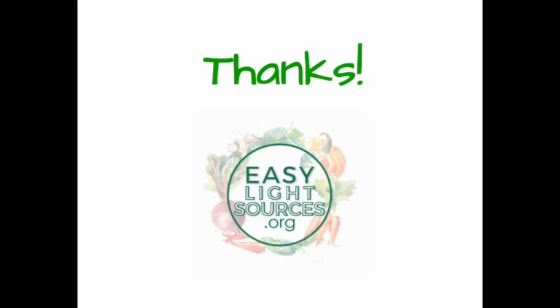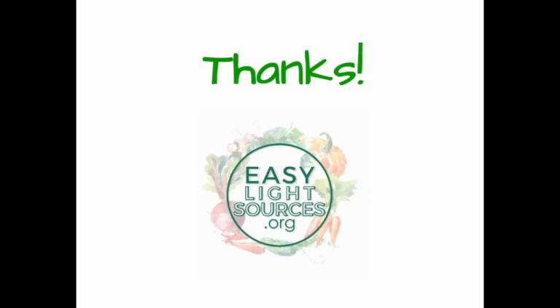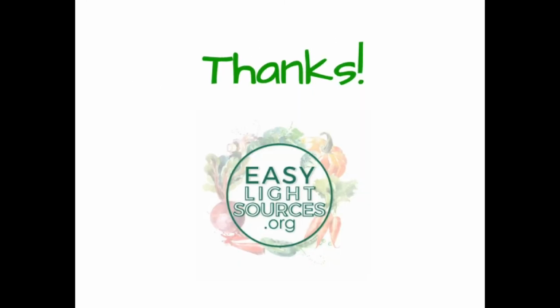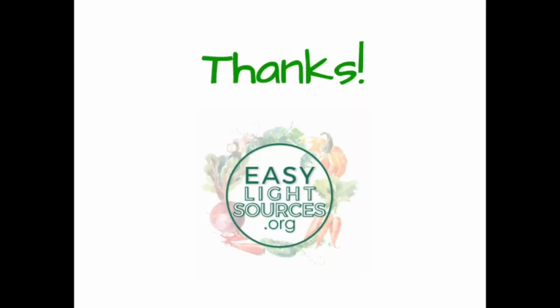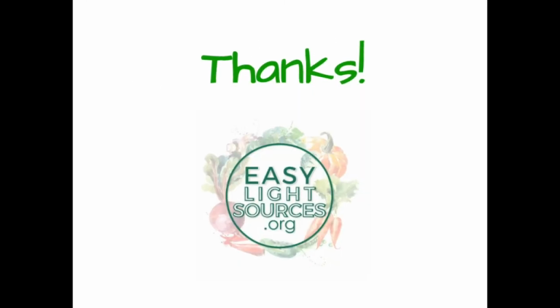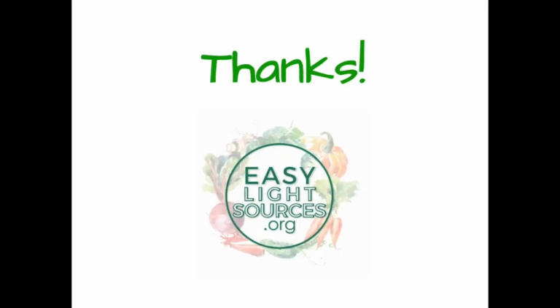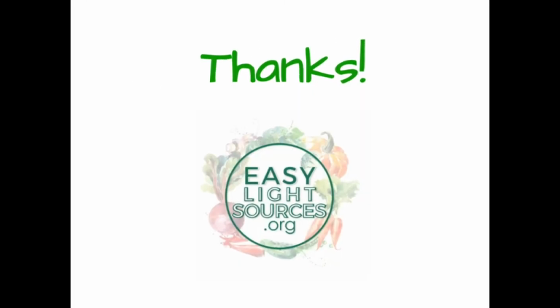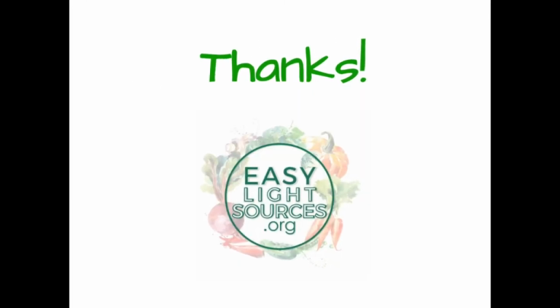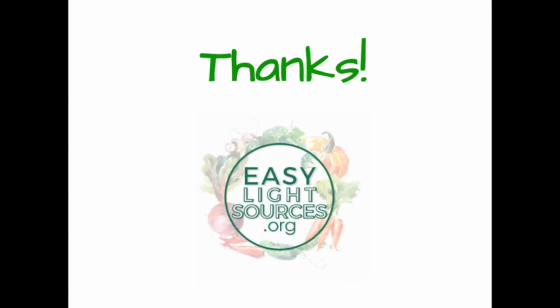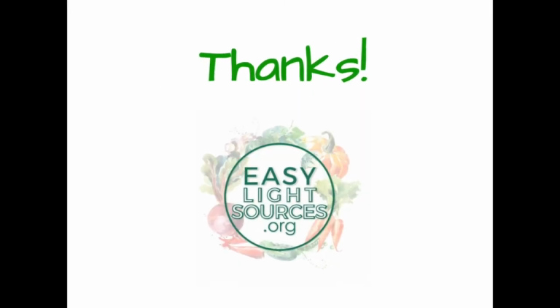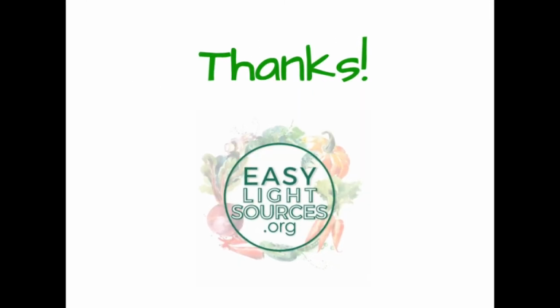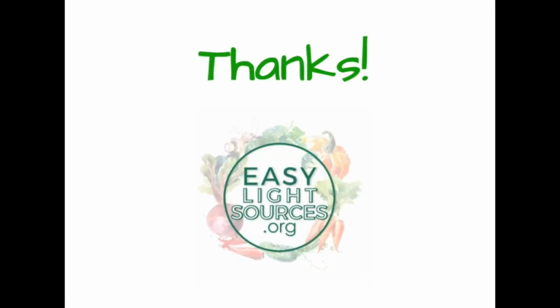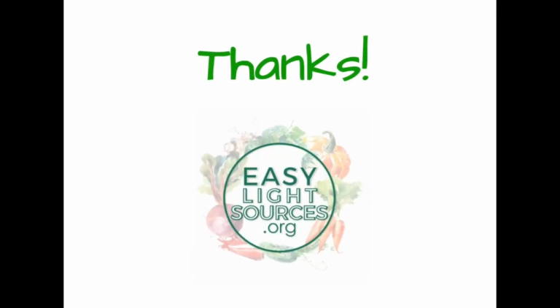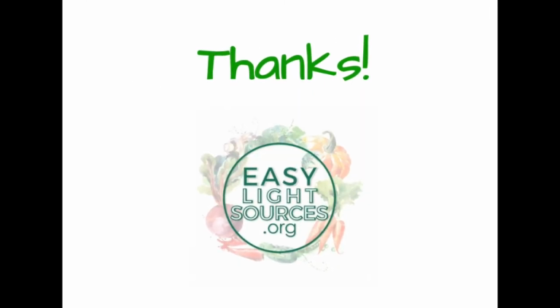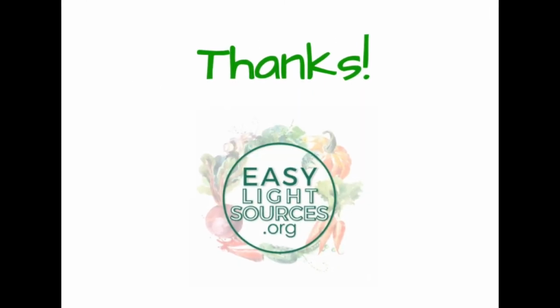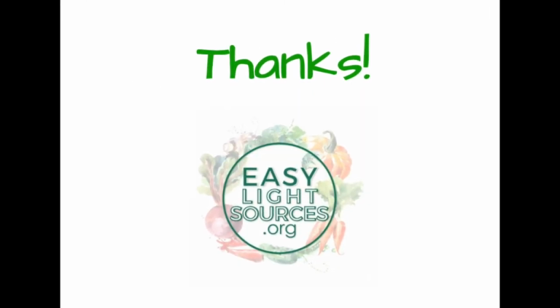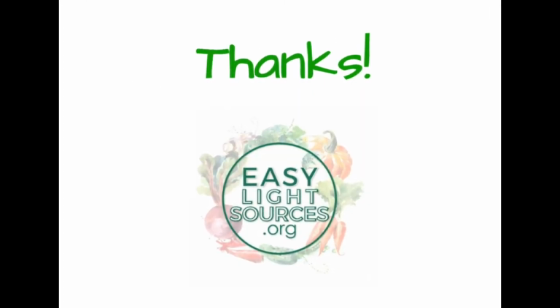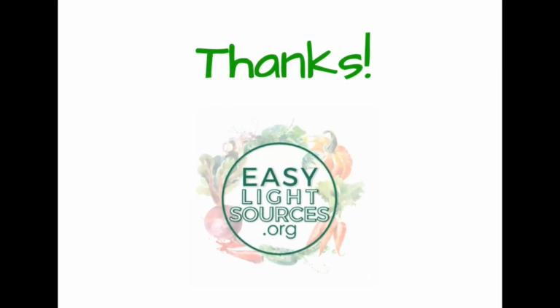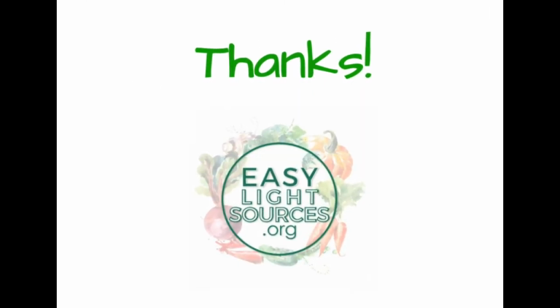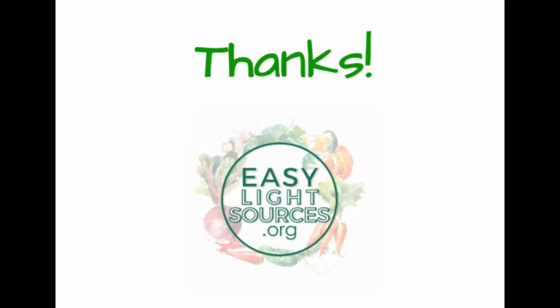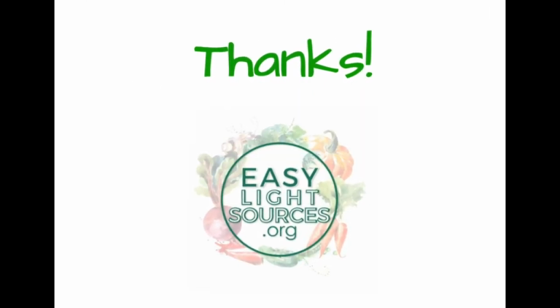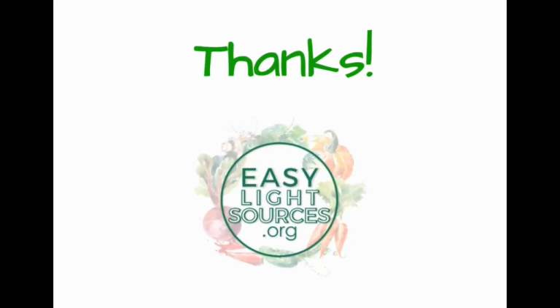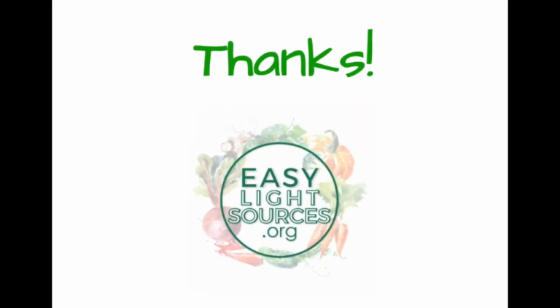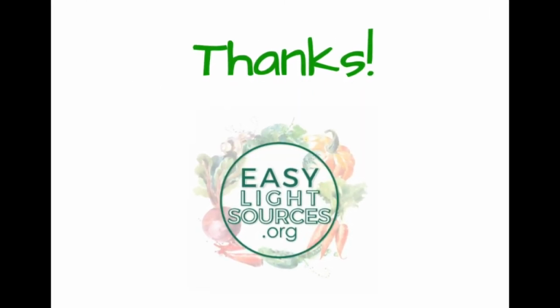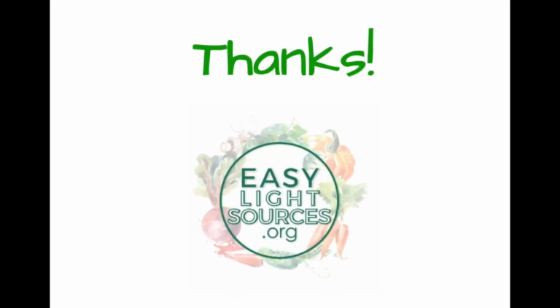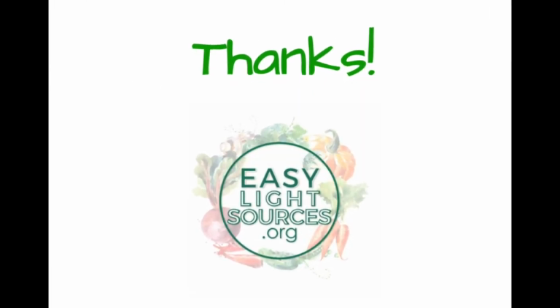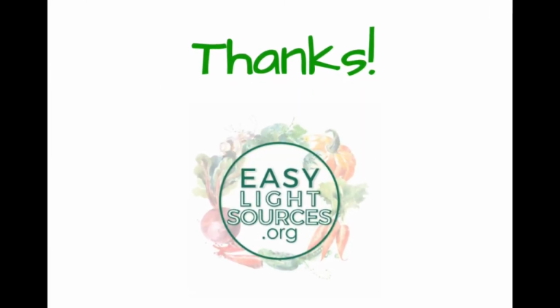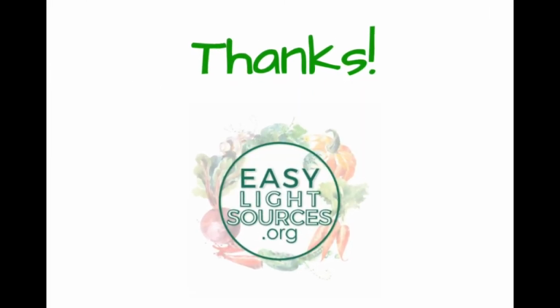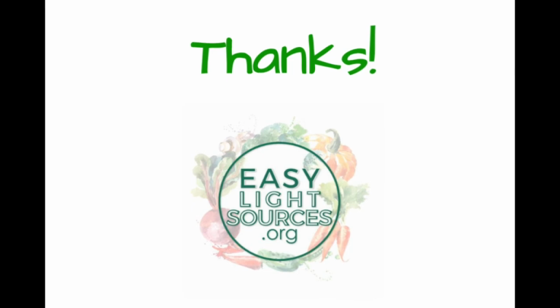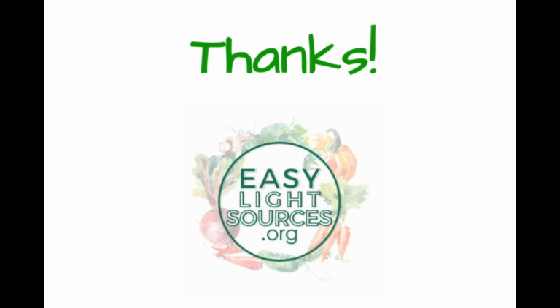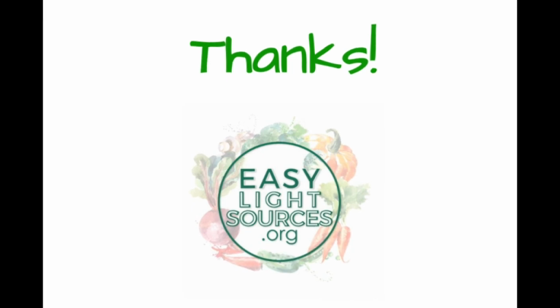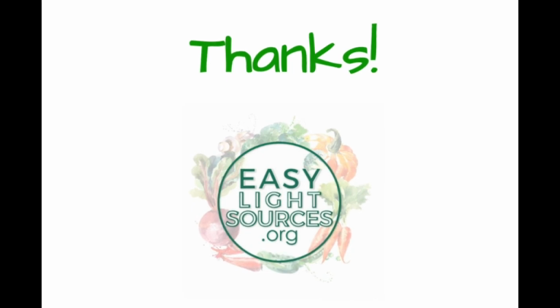I want to say thank you for watching this video and for supporting Easy Life Sources. Peace.